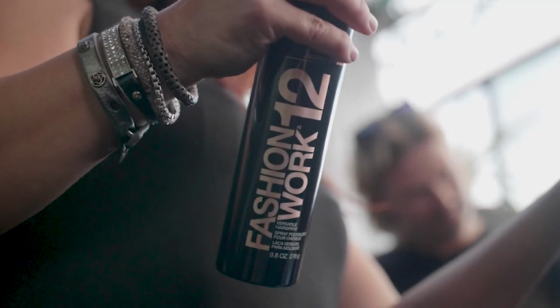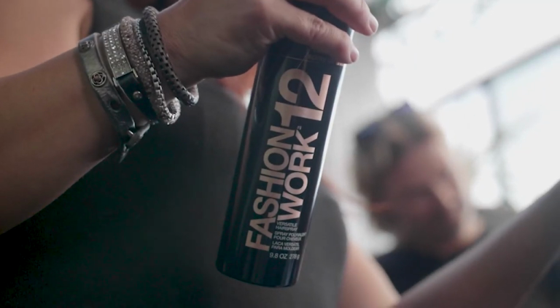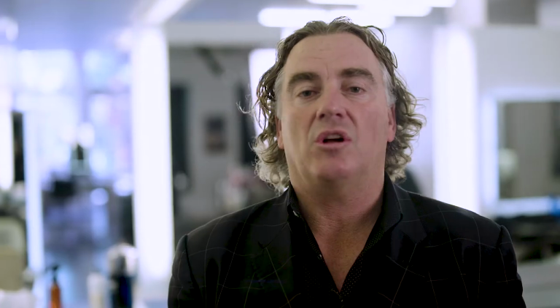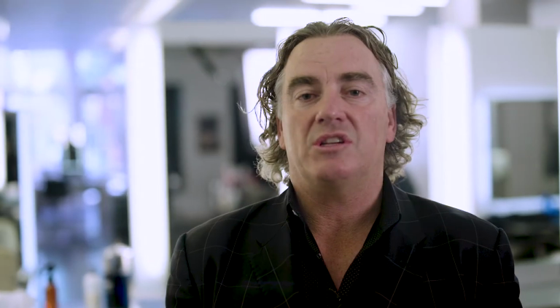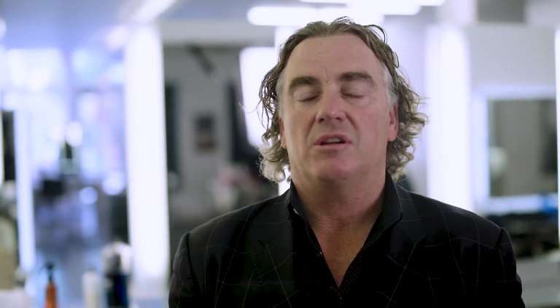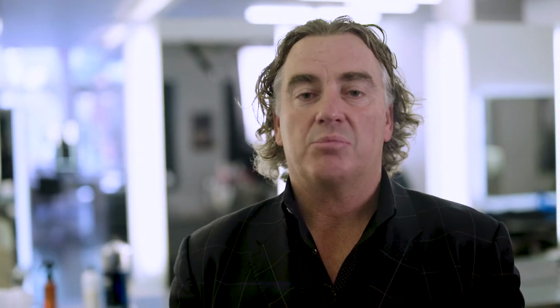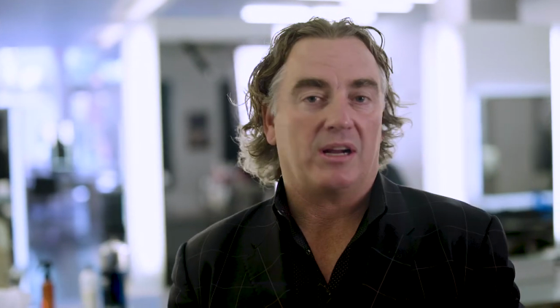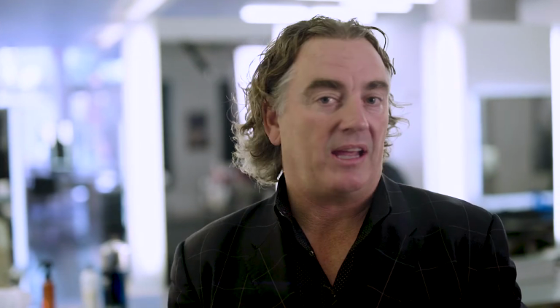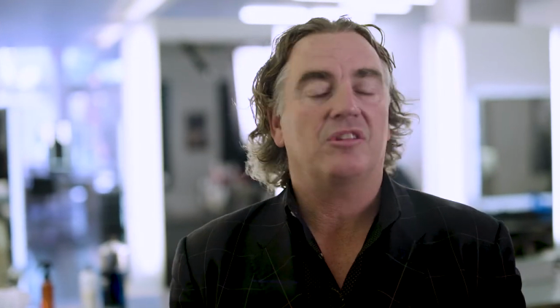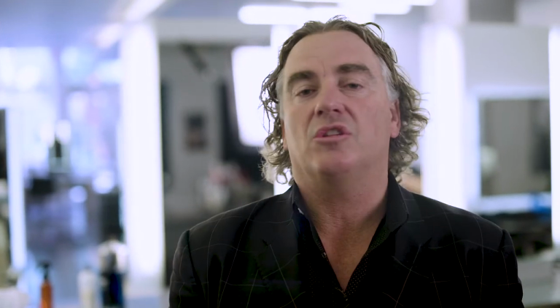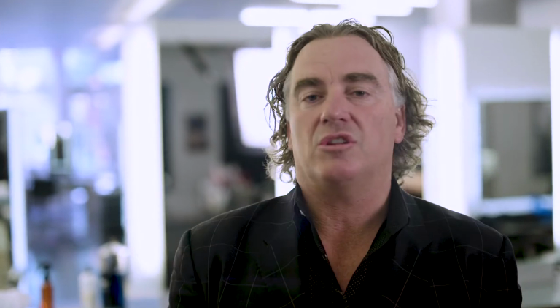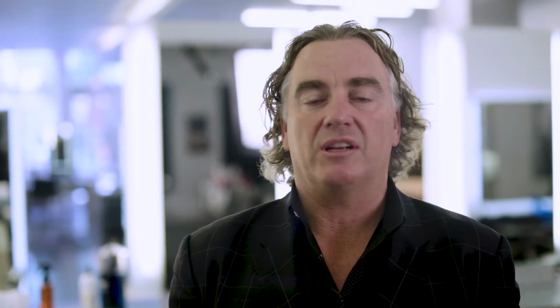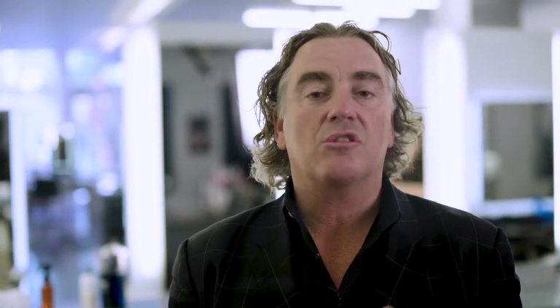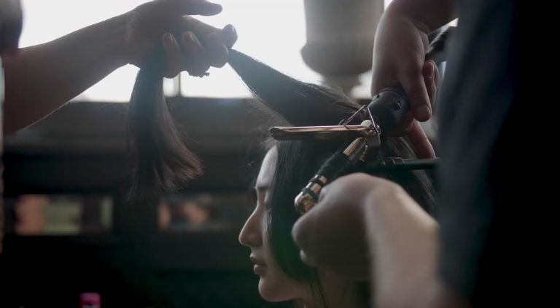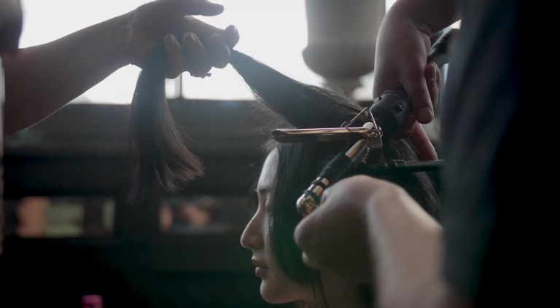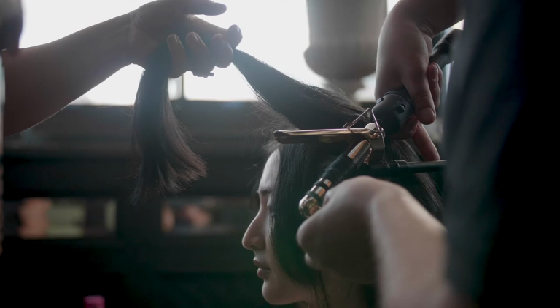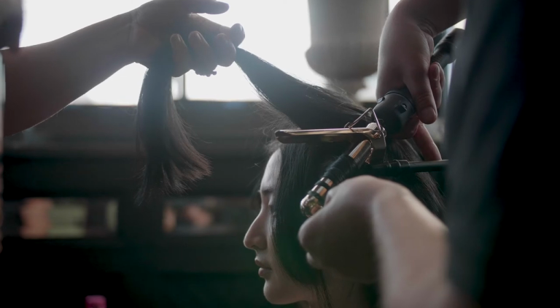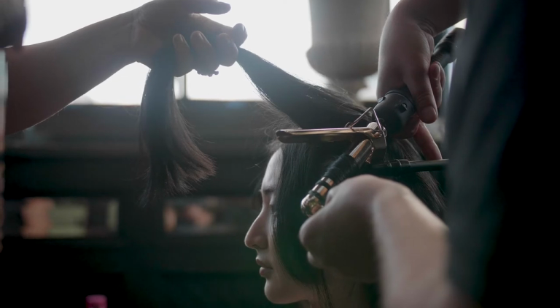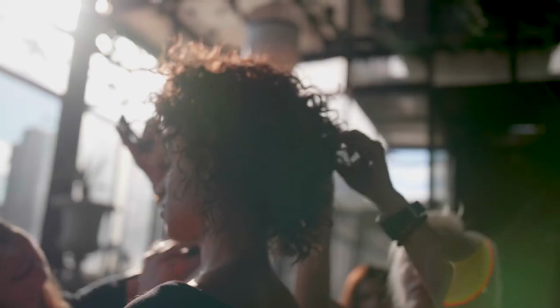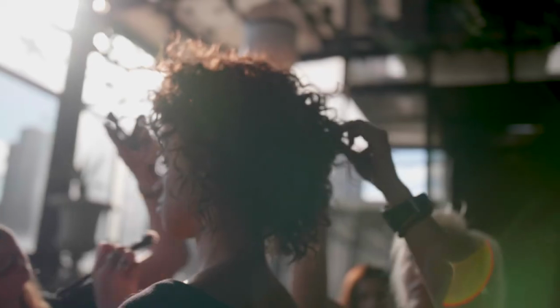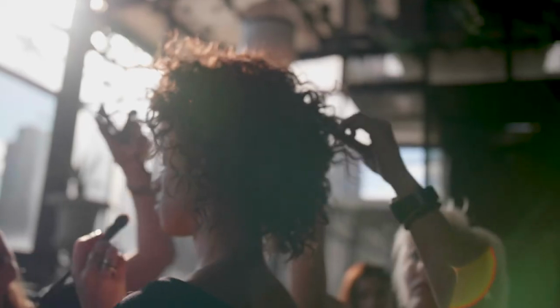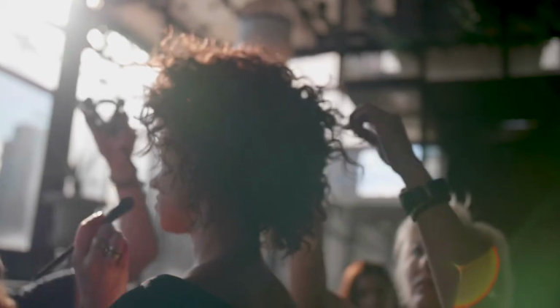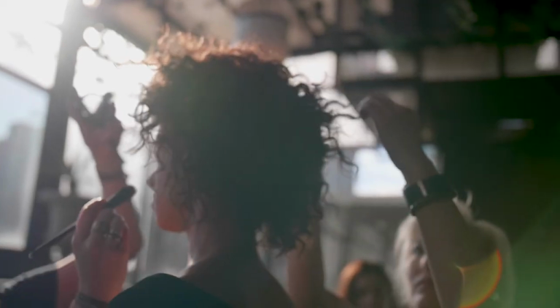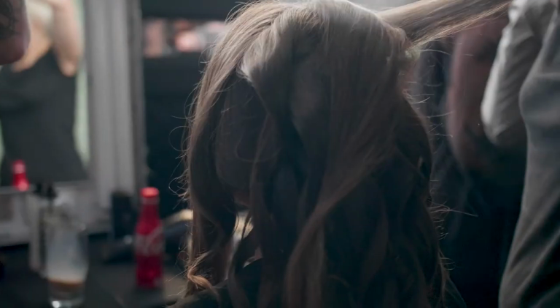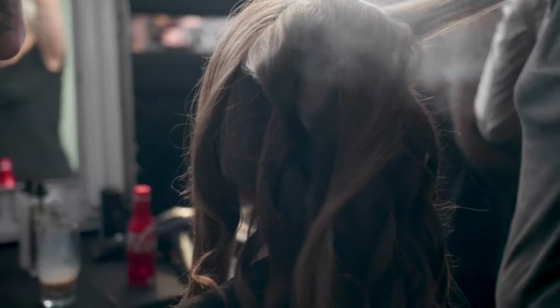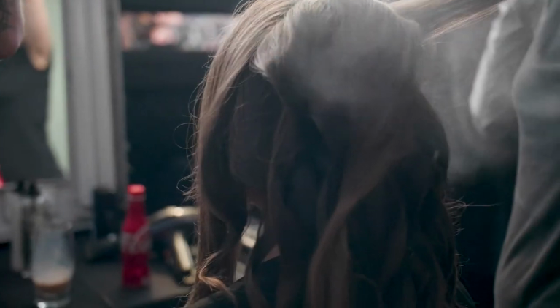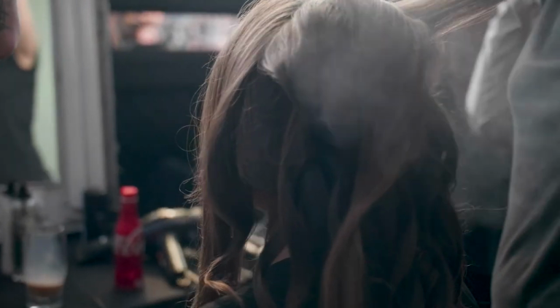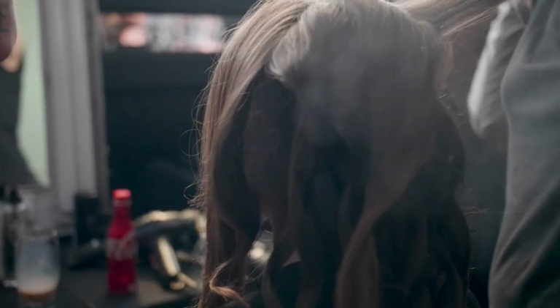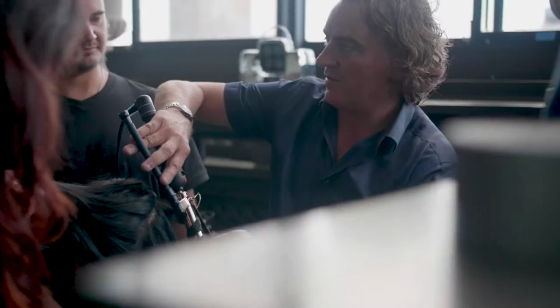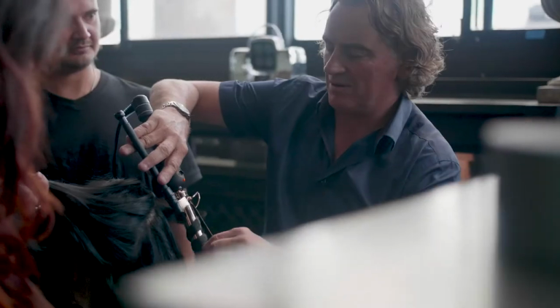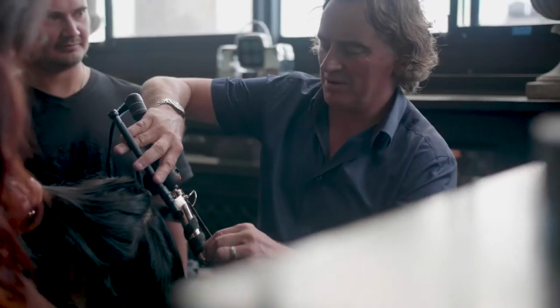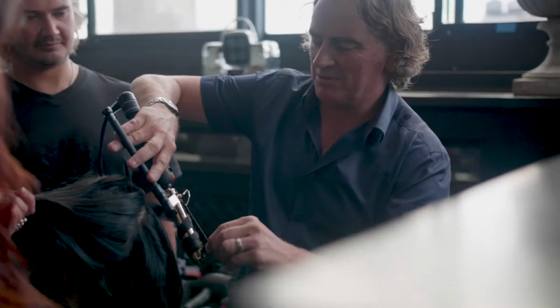Product knowledge and product execution is critical to creating the next generation looks we see in the salon.